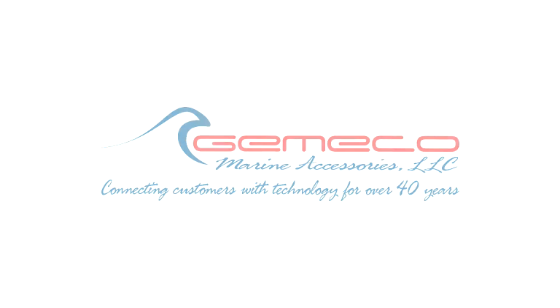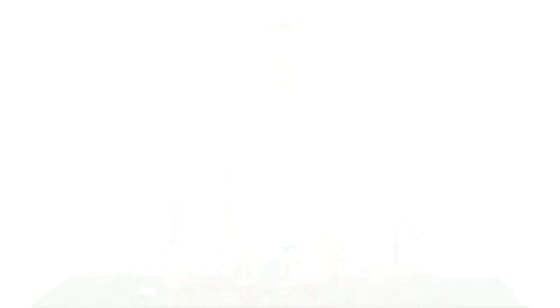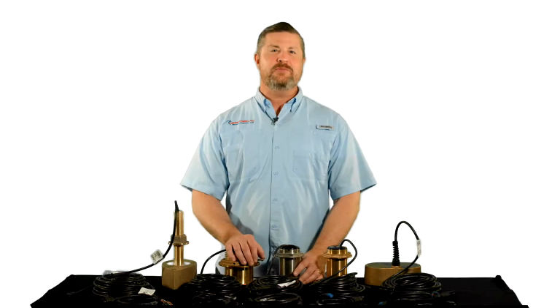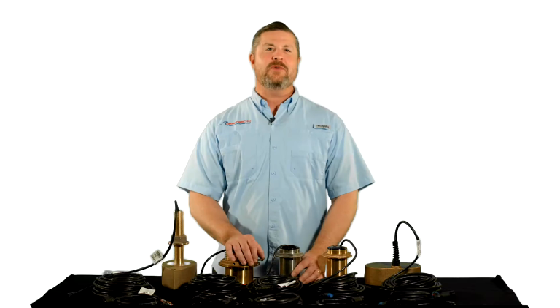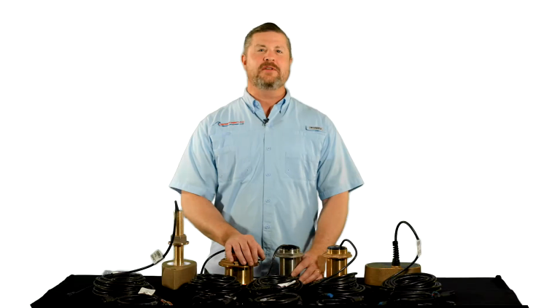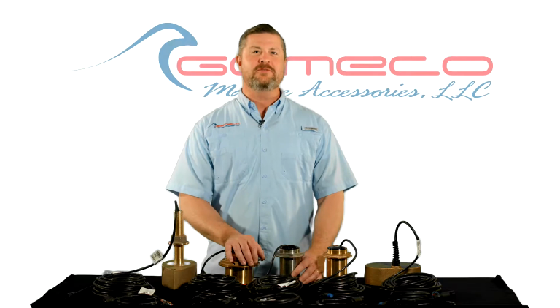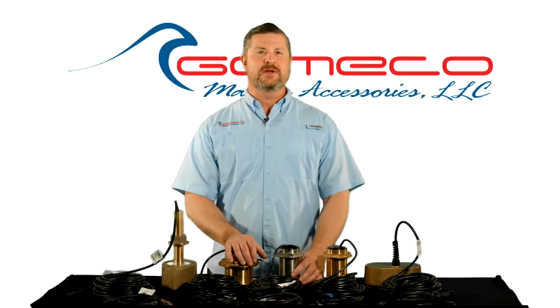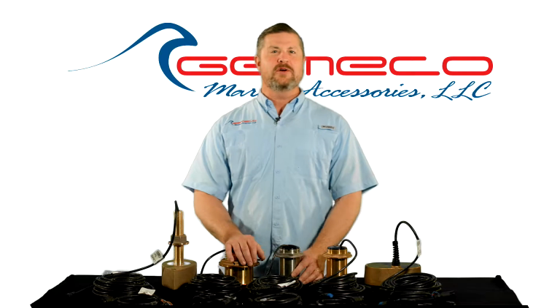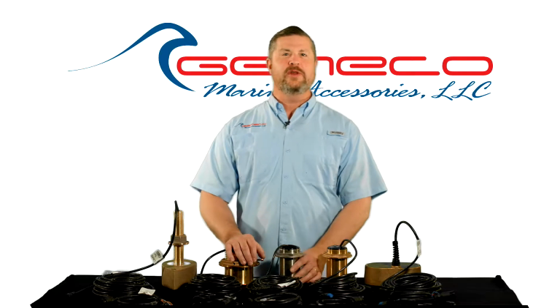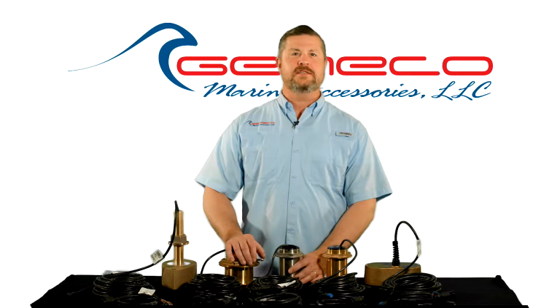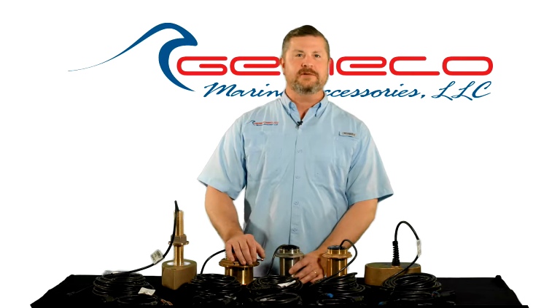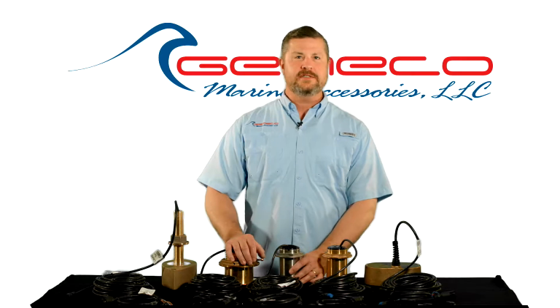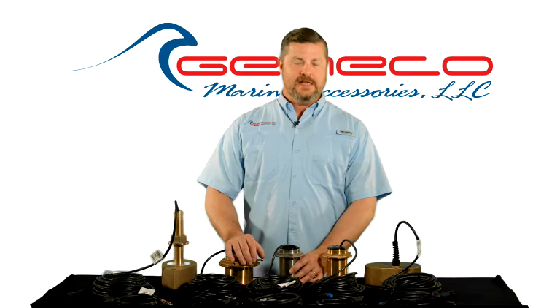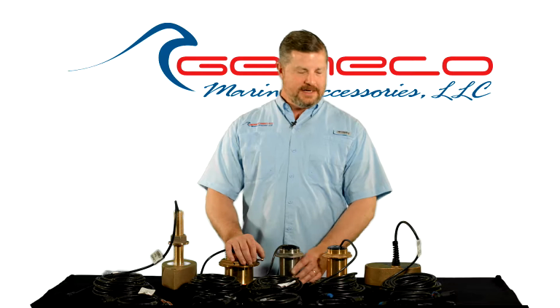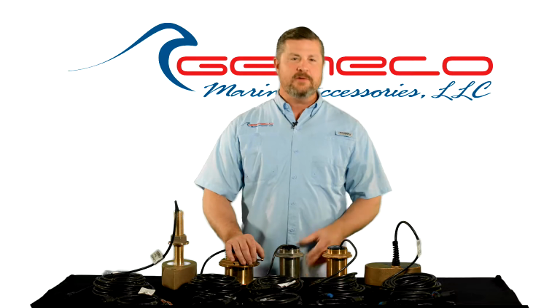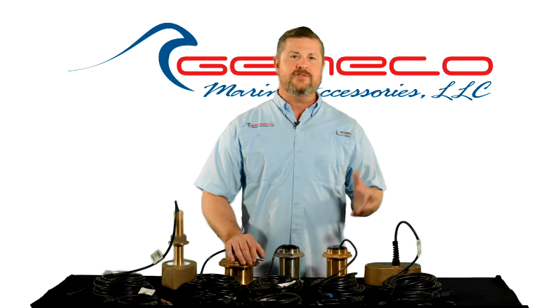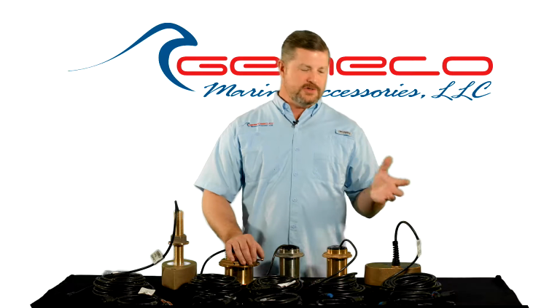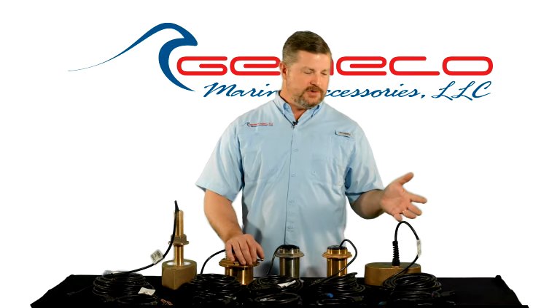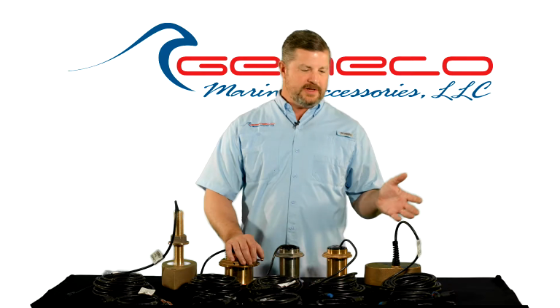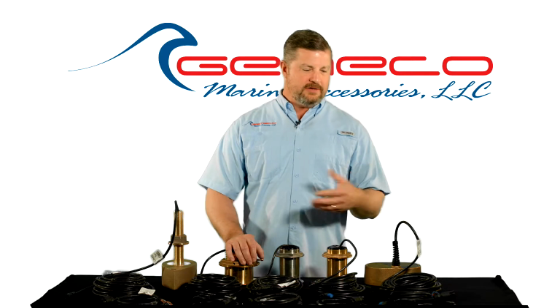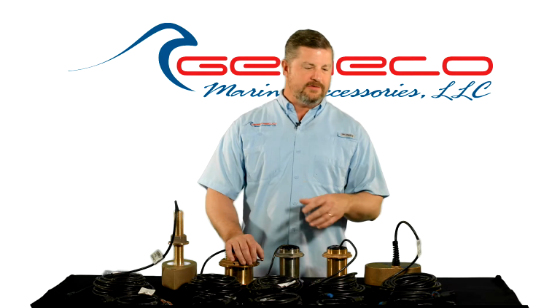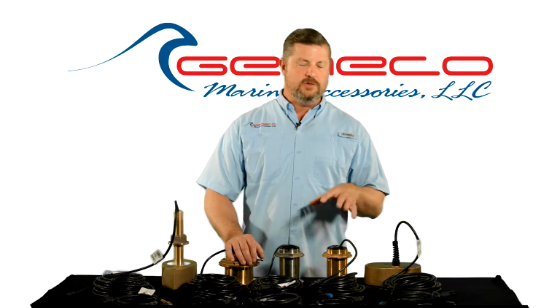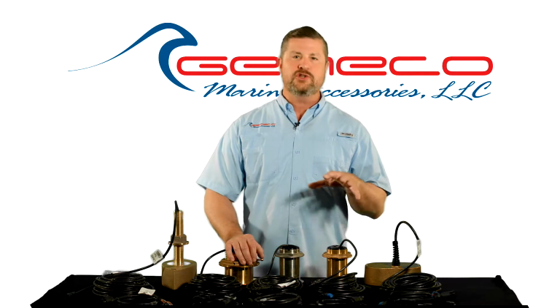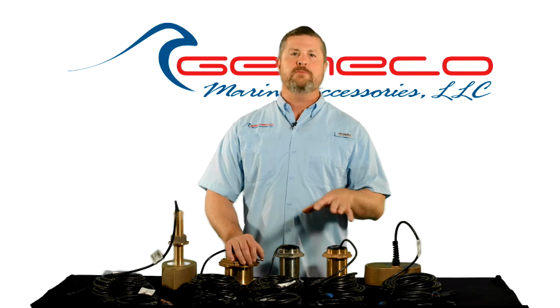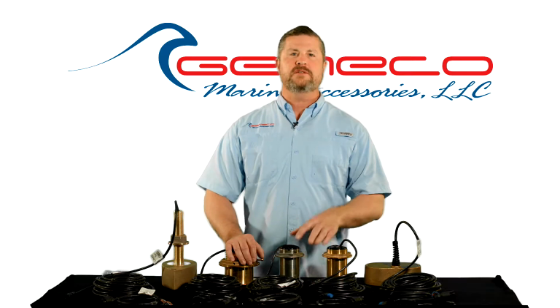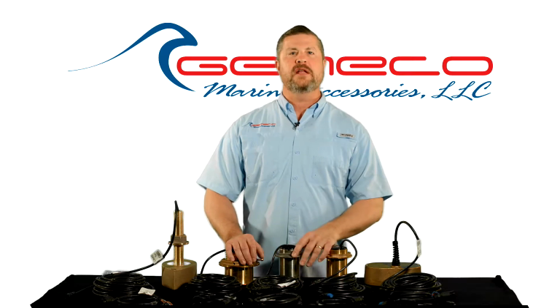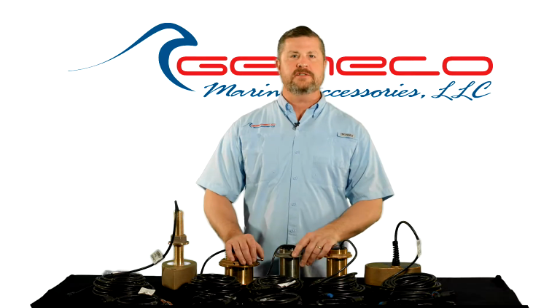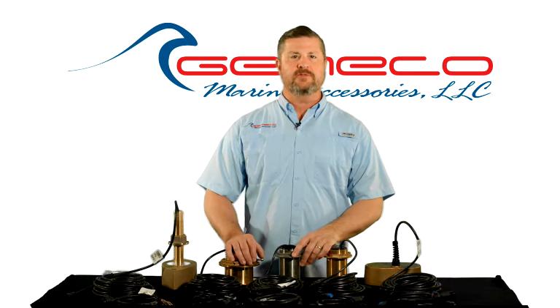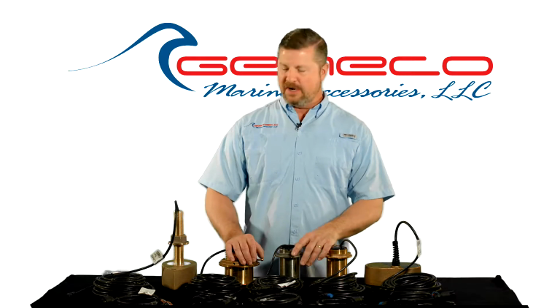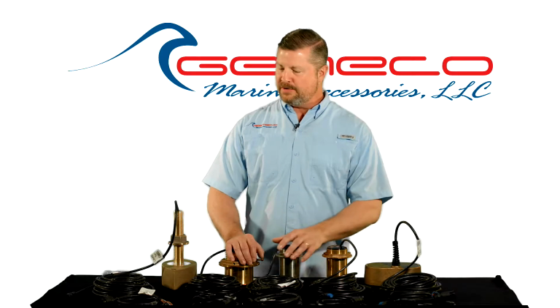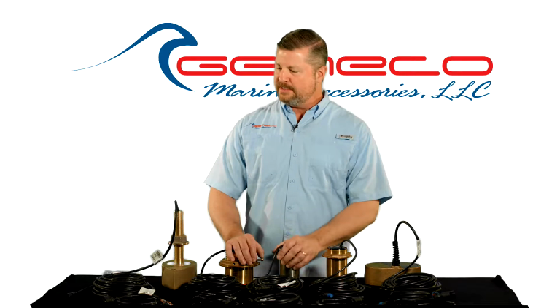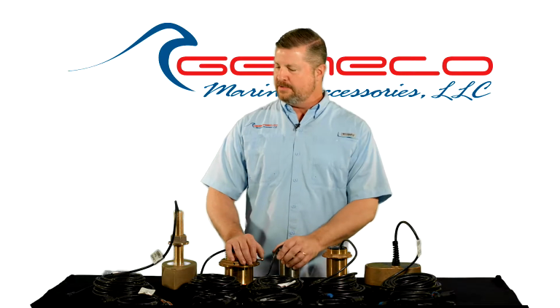Hi, Pete Braffitt here from Gemico Marine Accessories, and today I want to introduce you to the innovative new Chirp Mix & Match system from Airmar Technology.